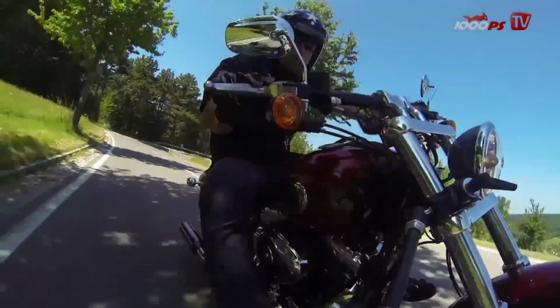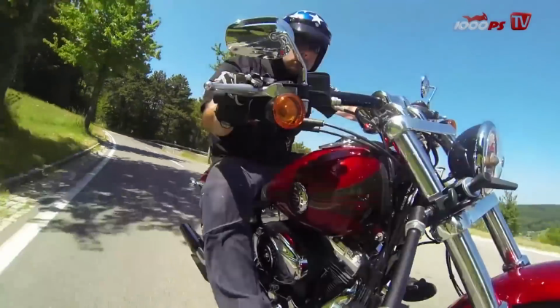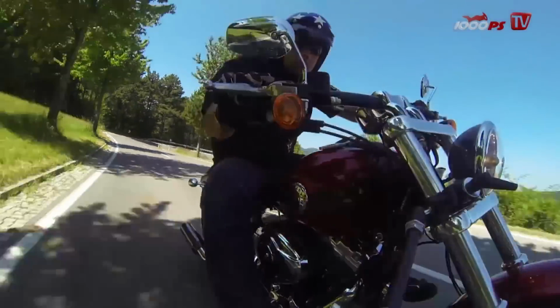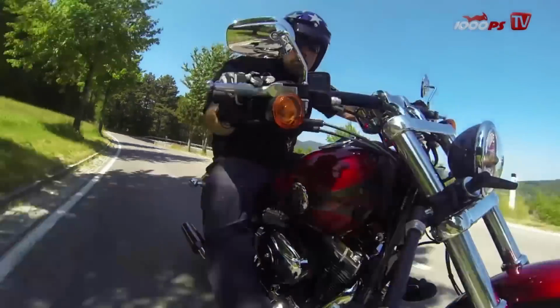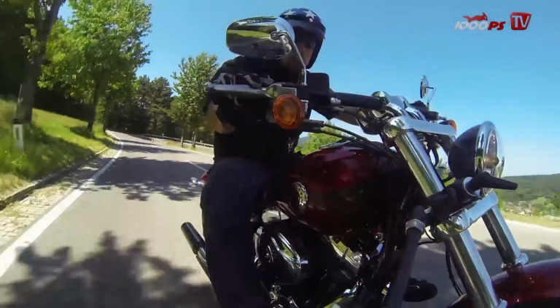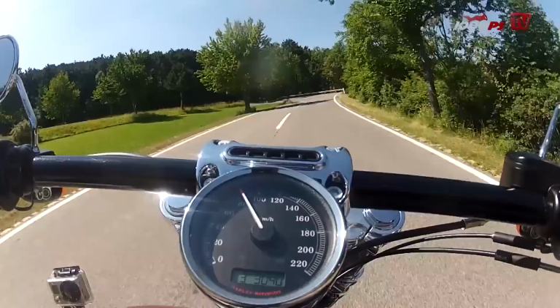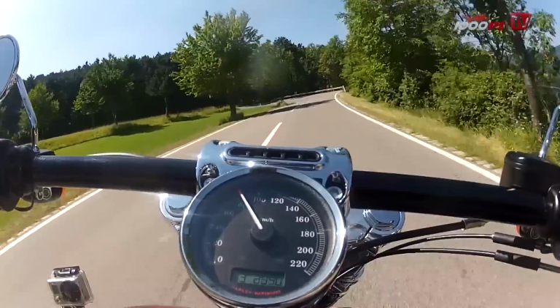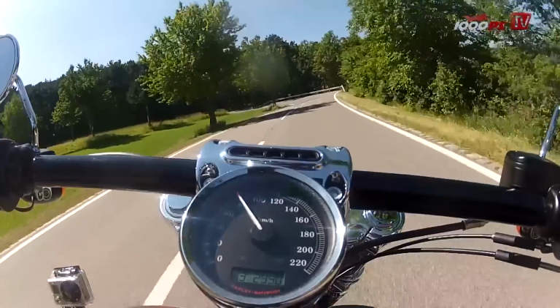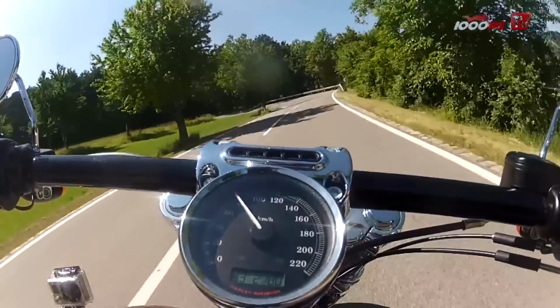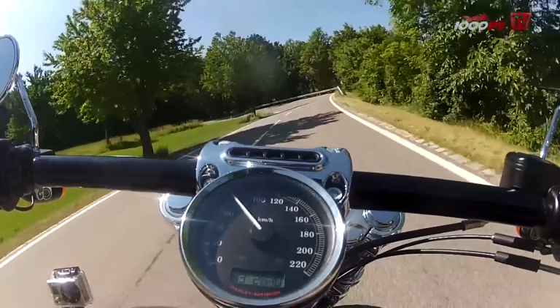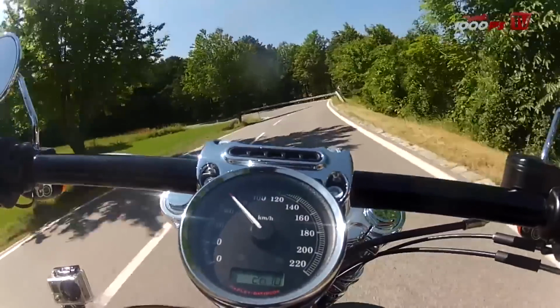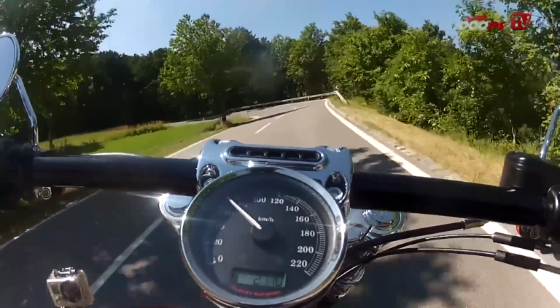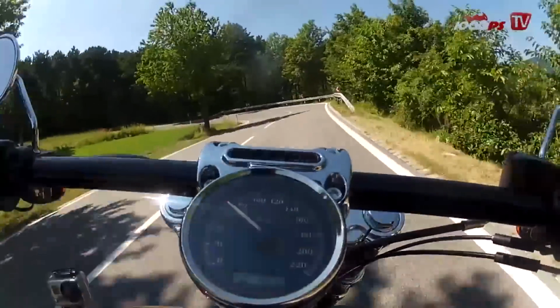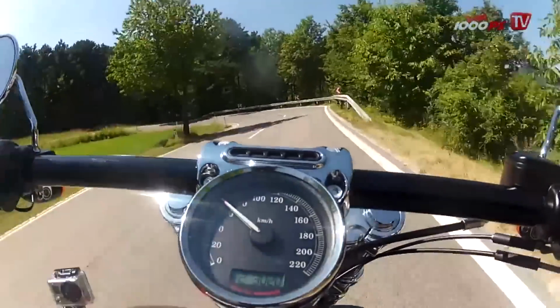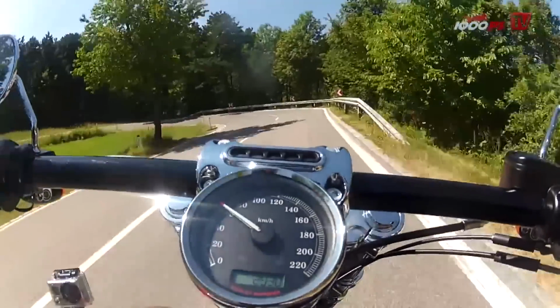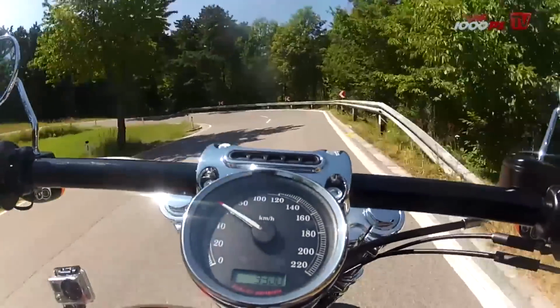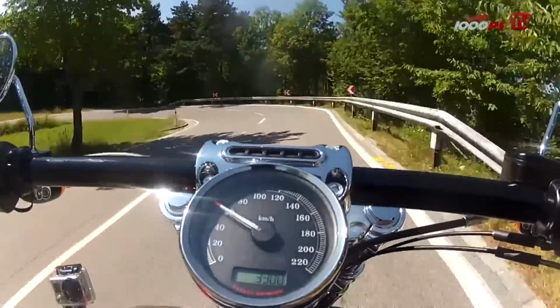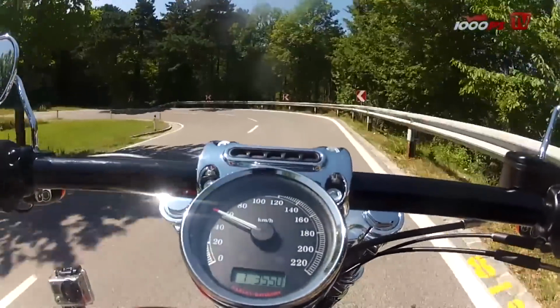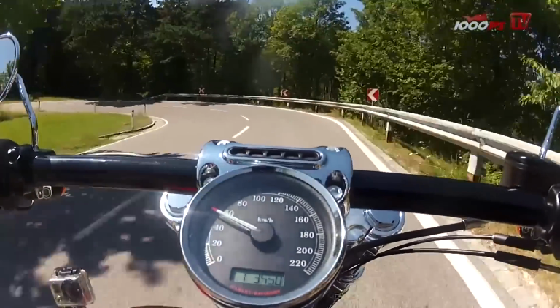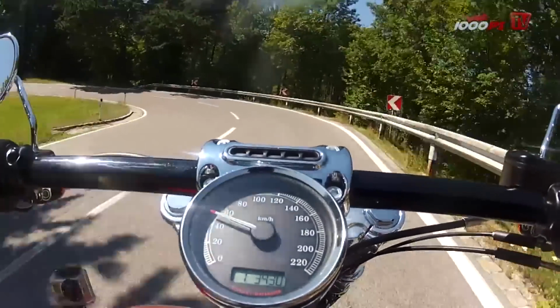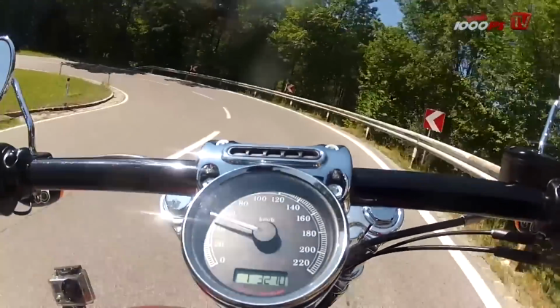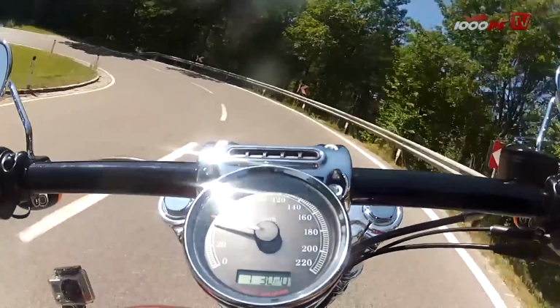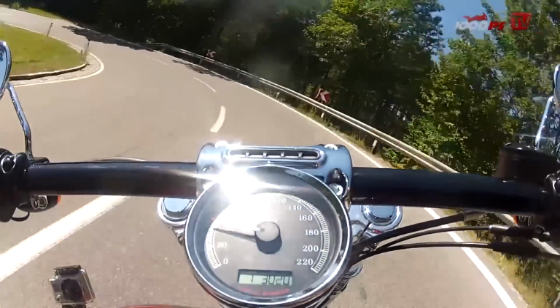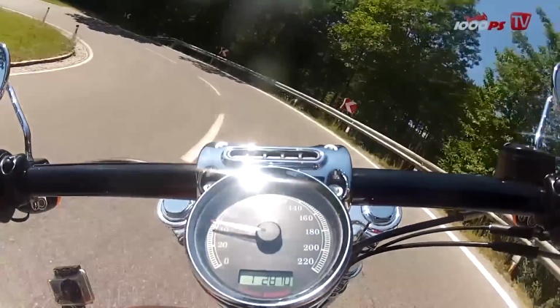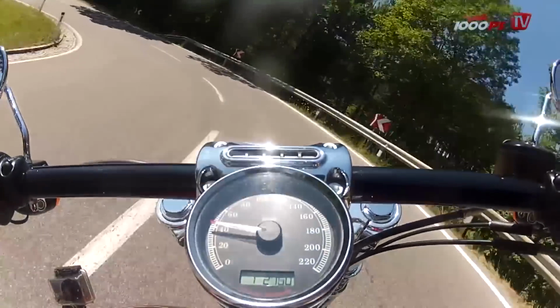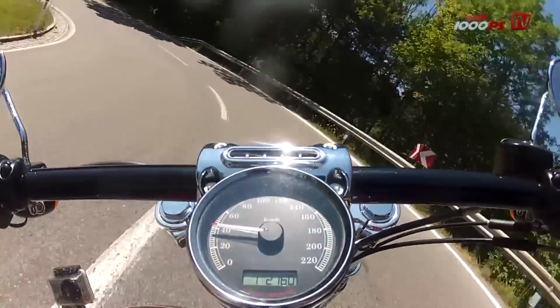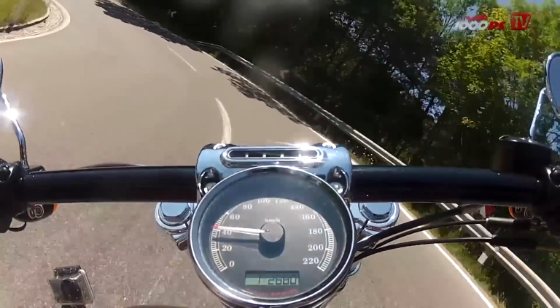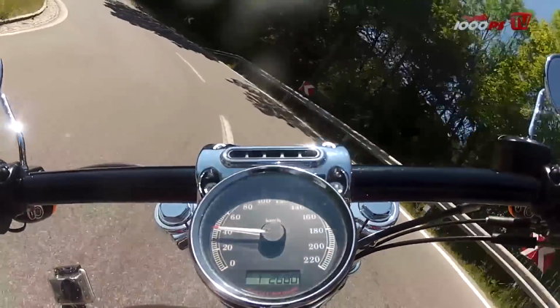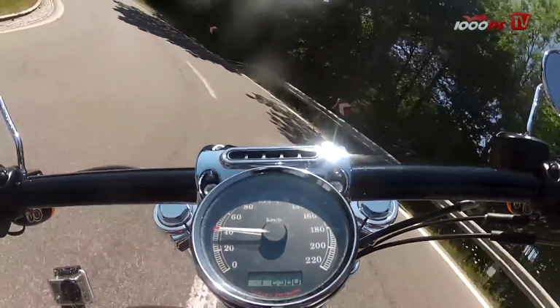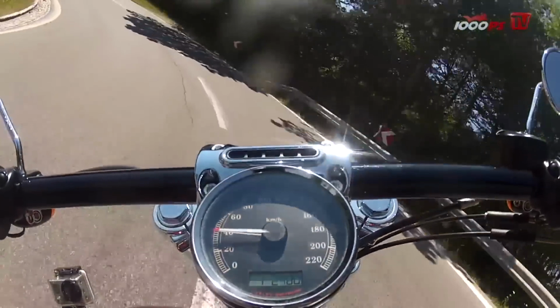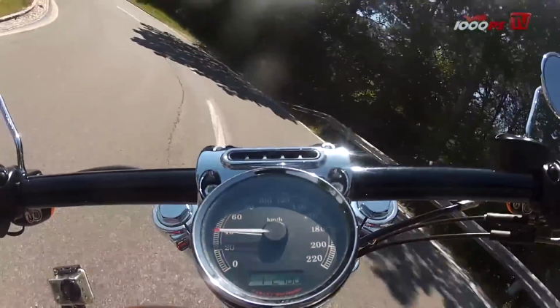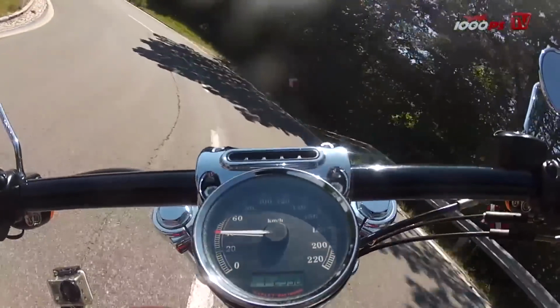Not just because of the torque, but because everybody will stare at your bike as well.